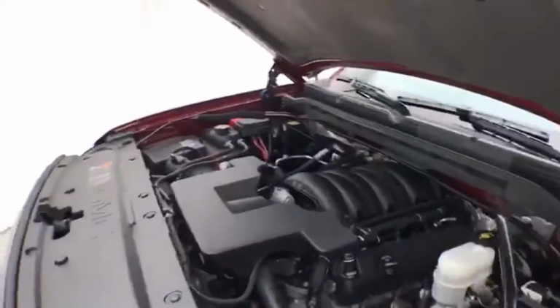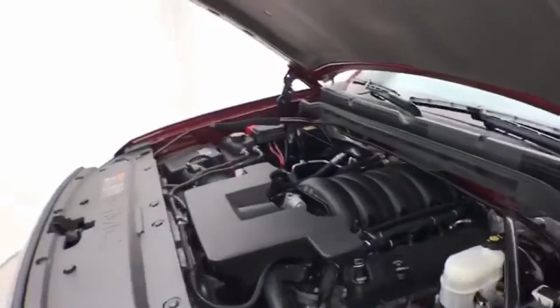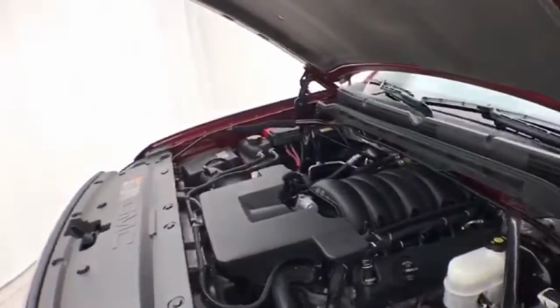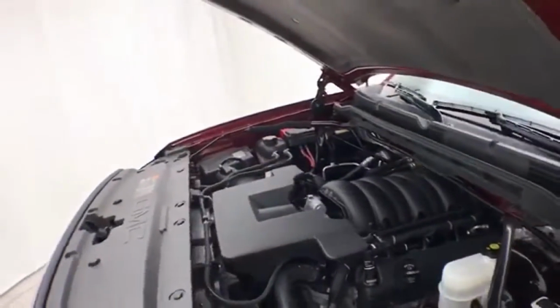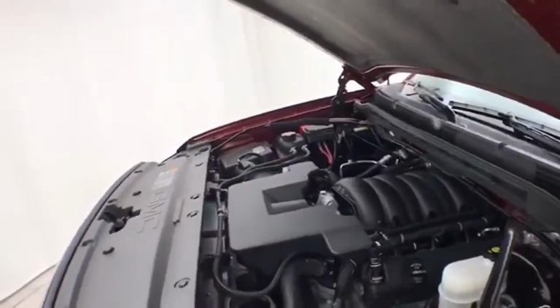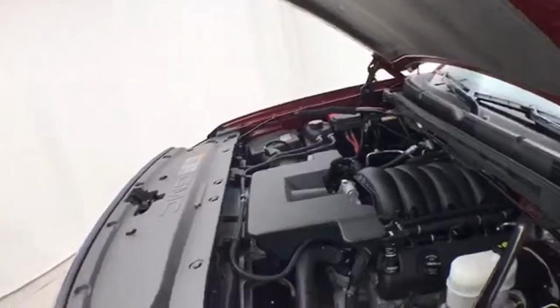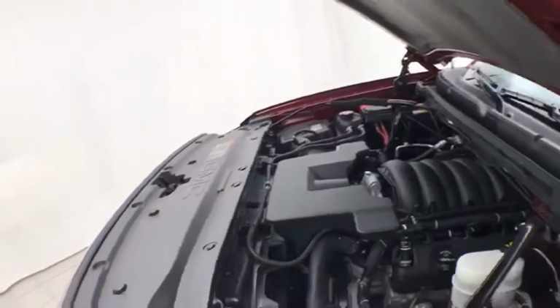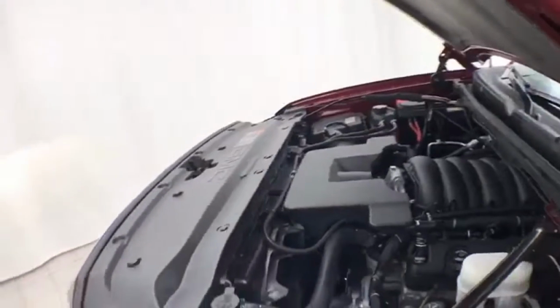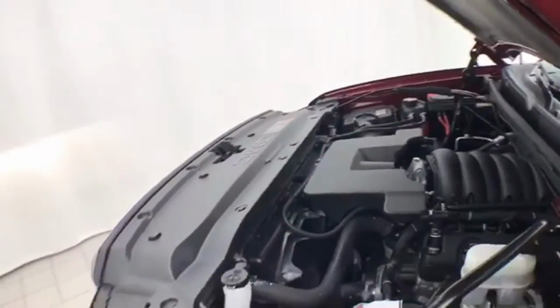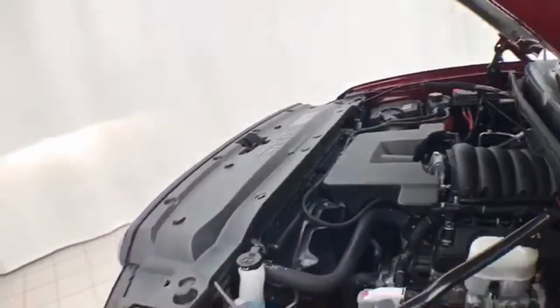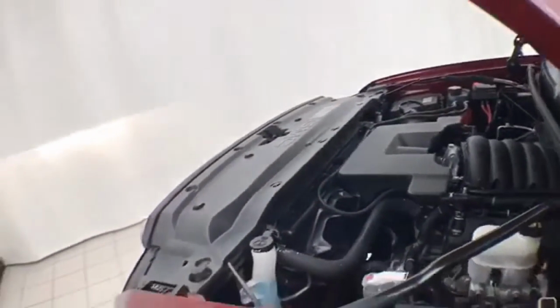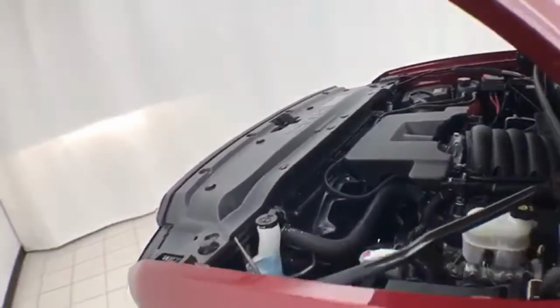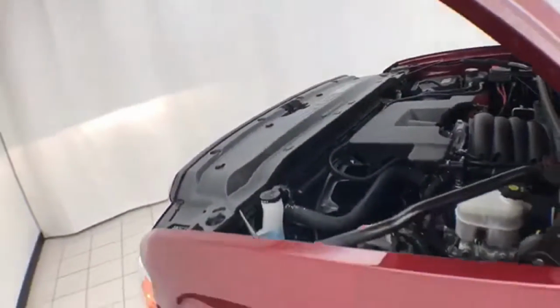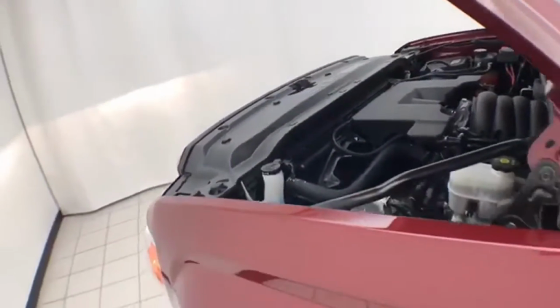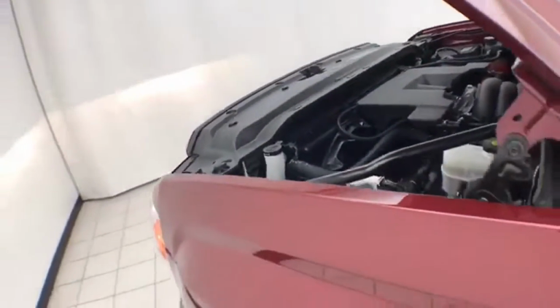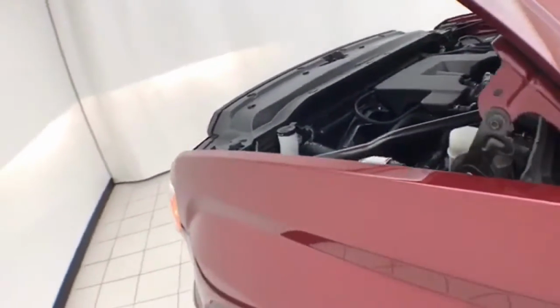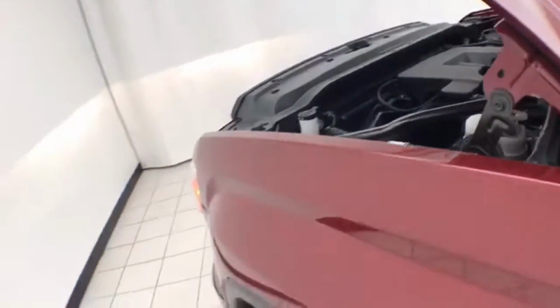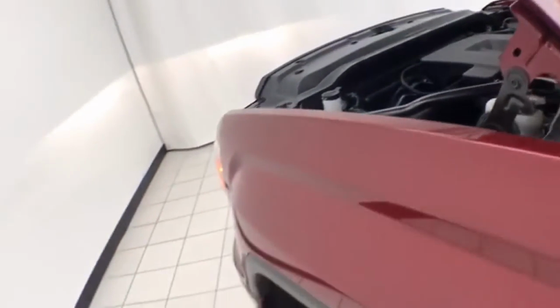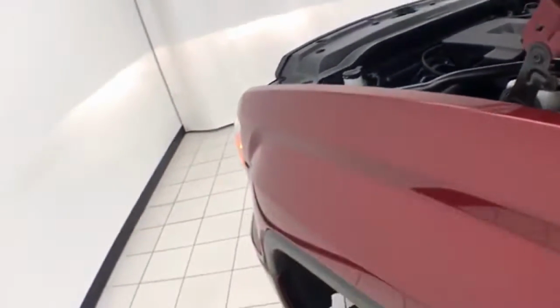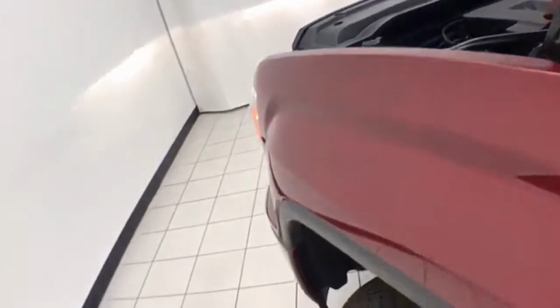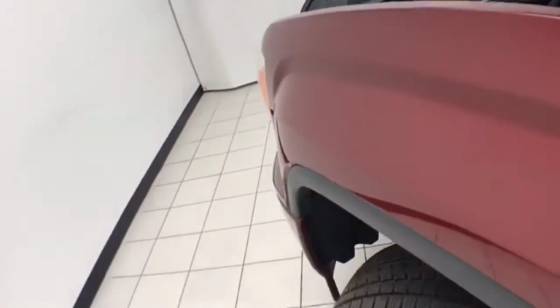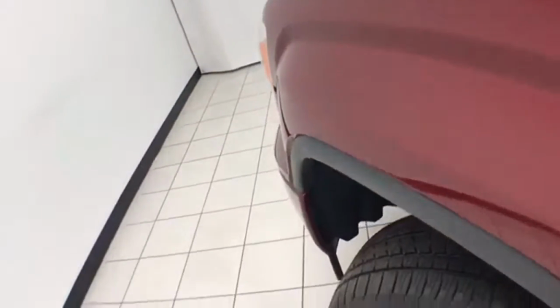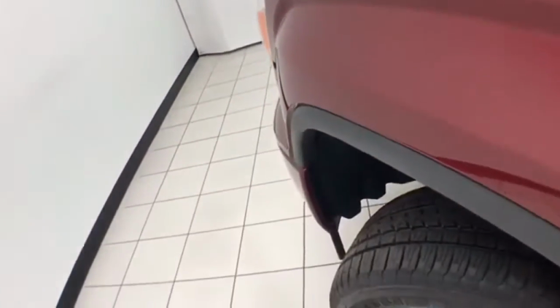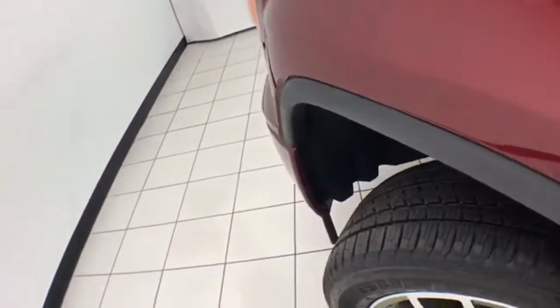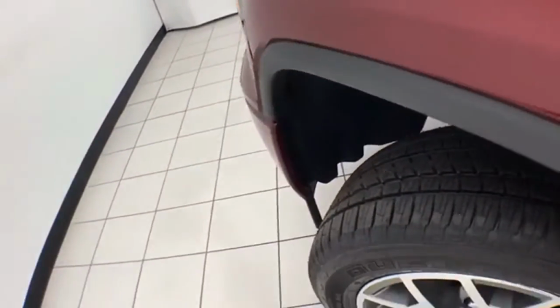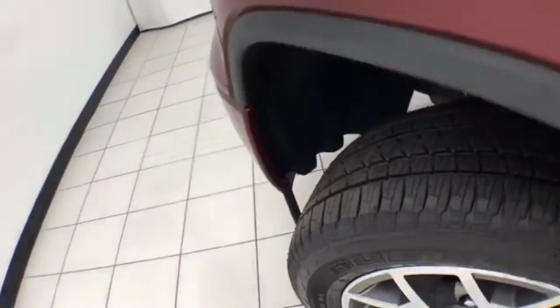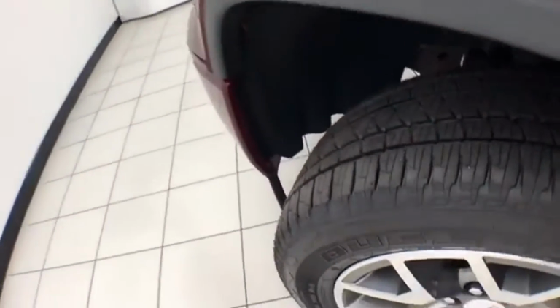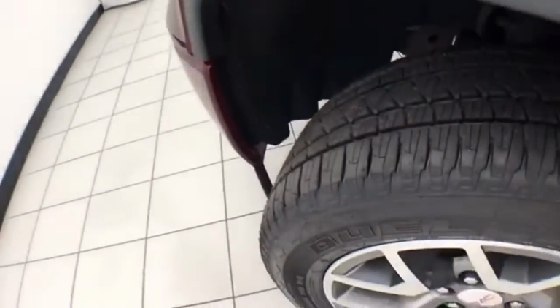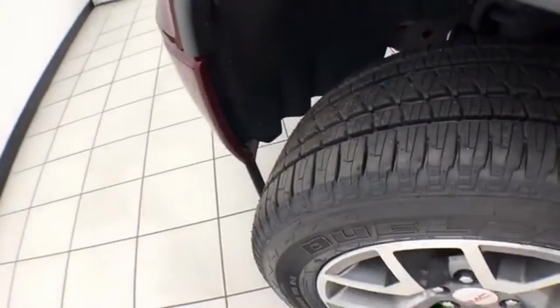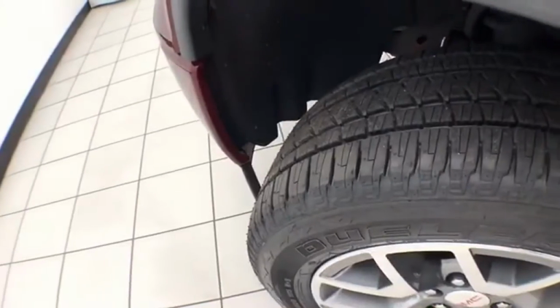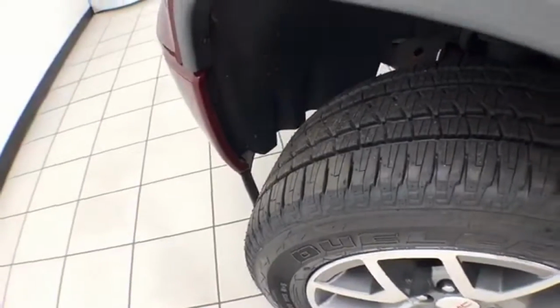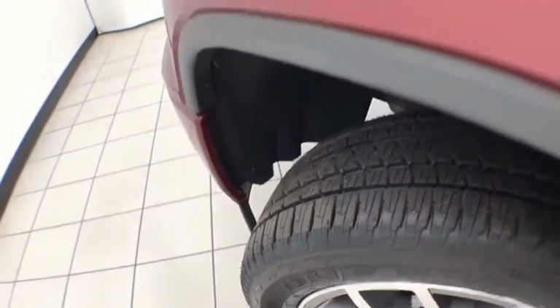EPA fuel economy estimates average 16 miles per gallon in the city and 22 on the highway. It is also ready to go with new tires.